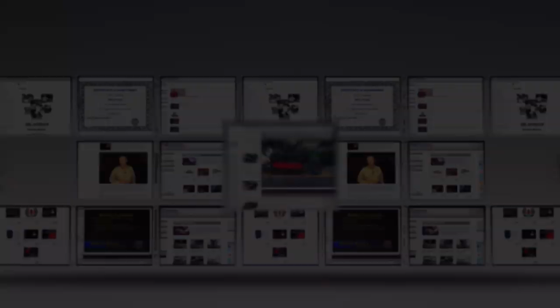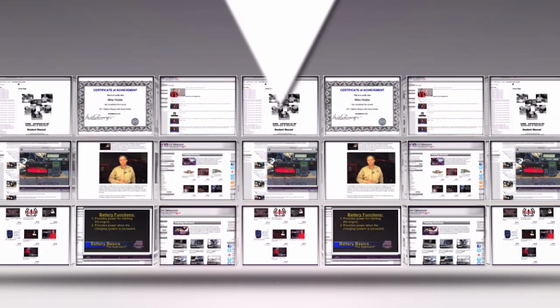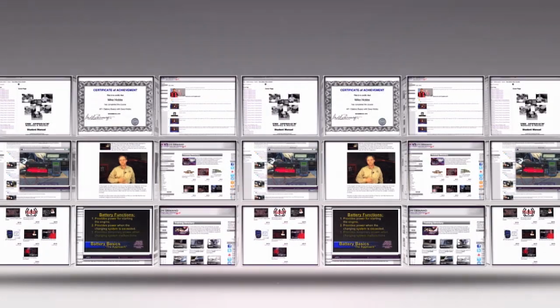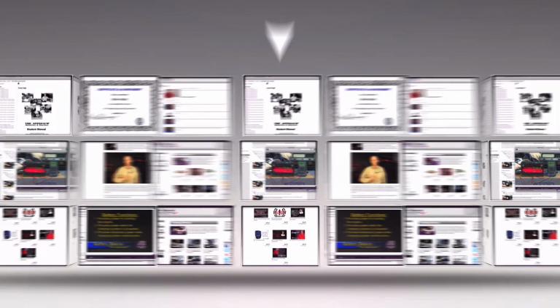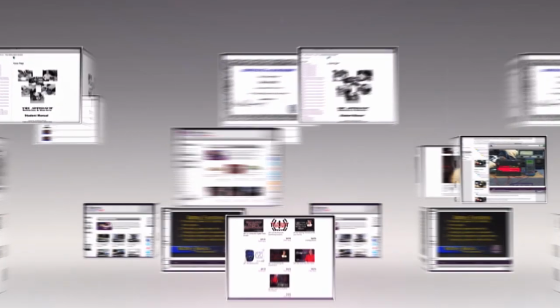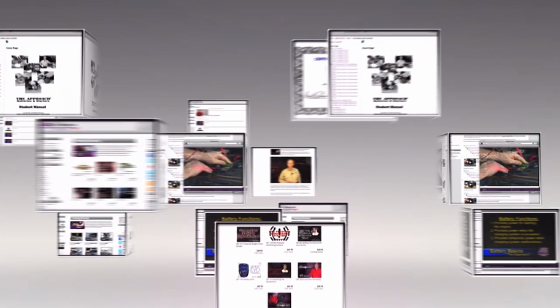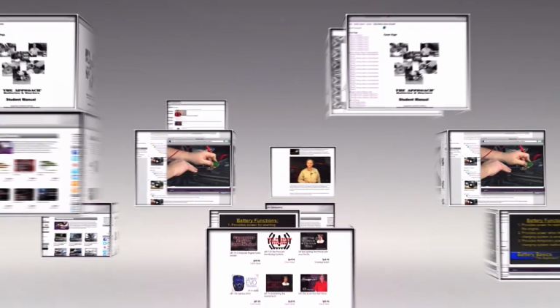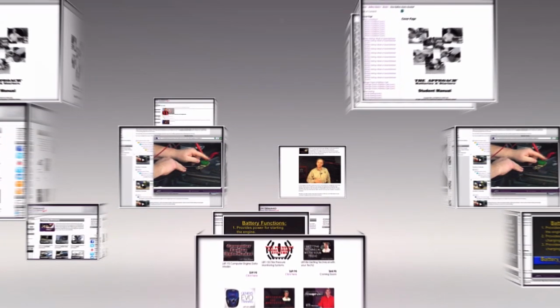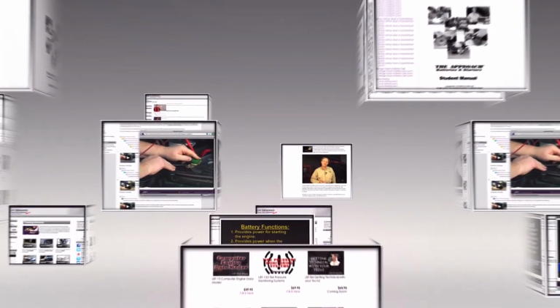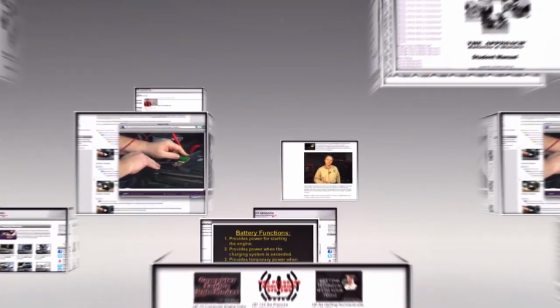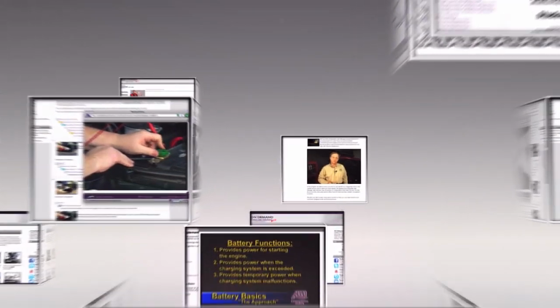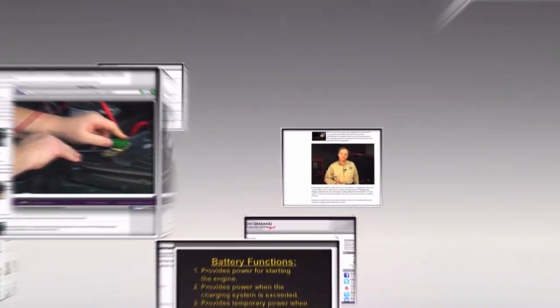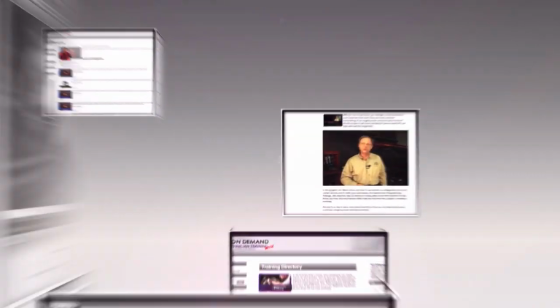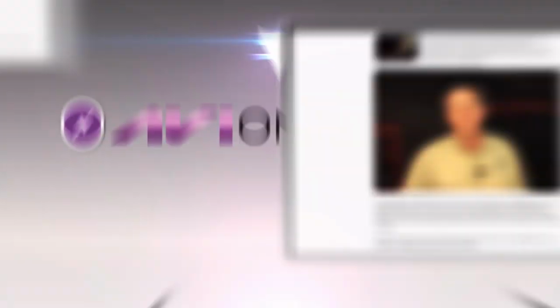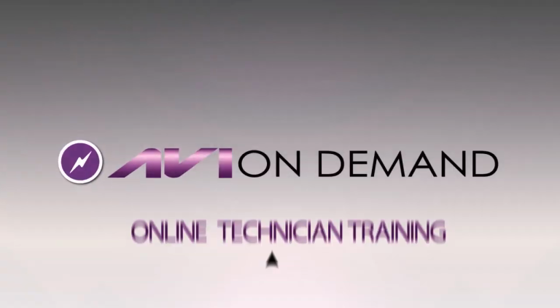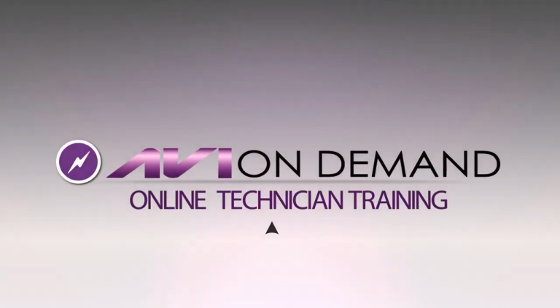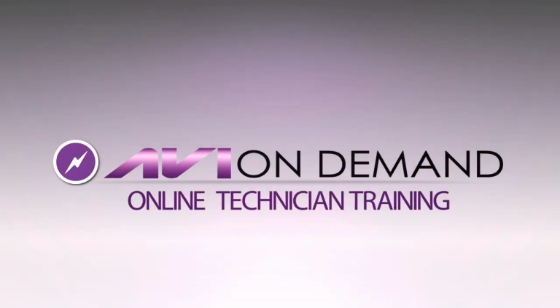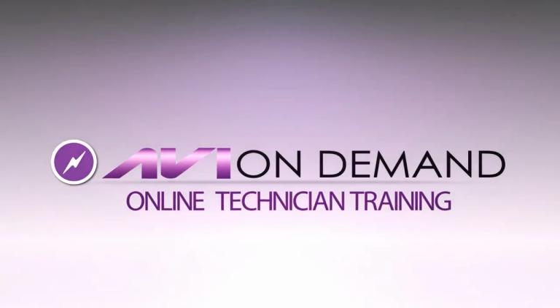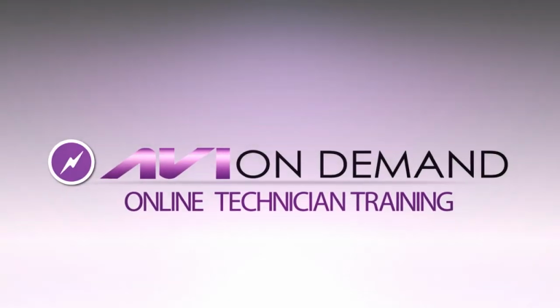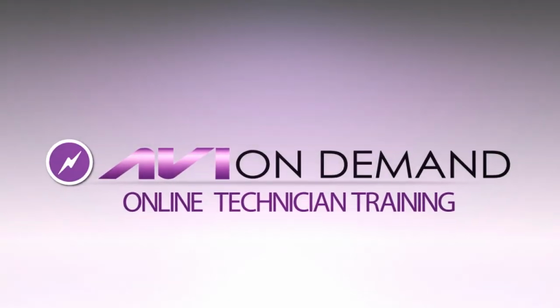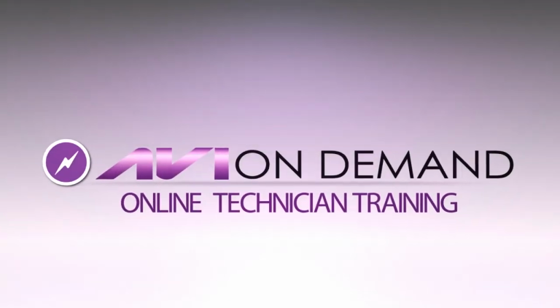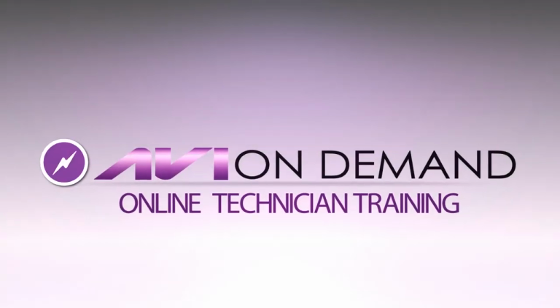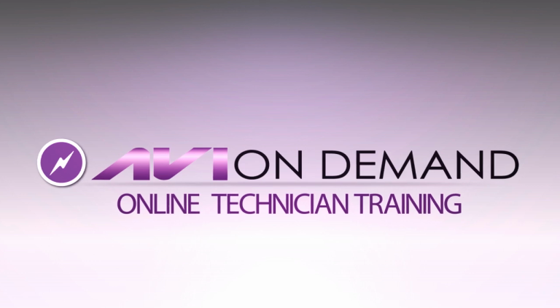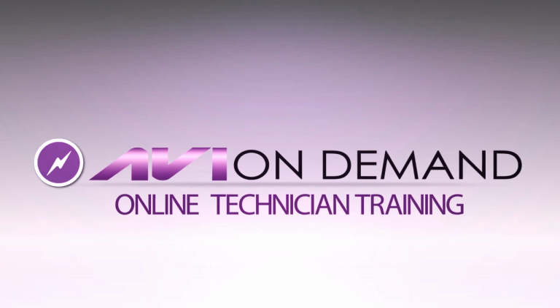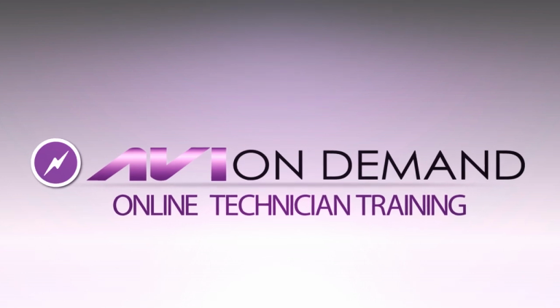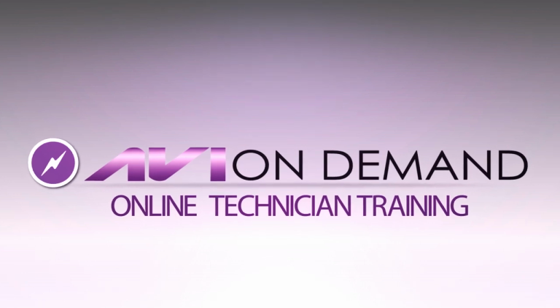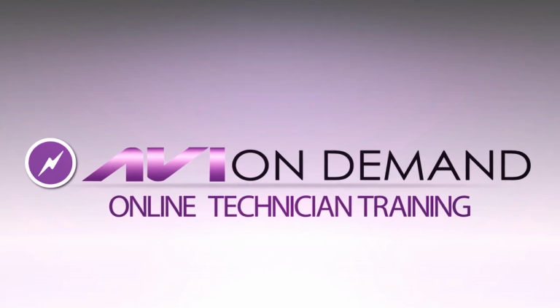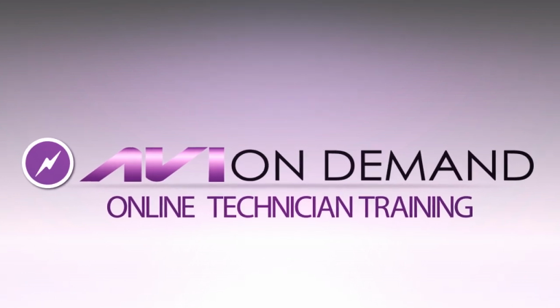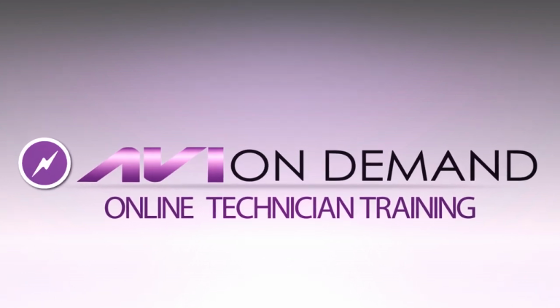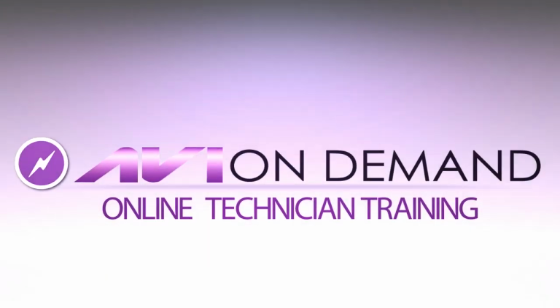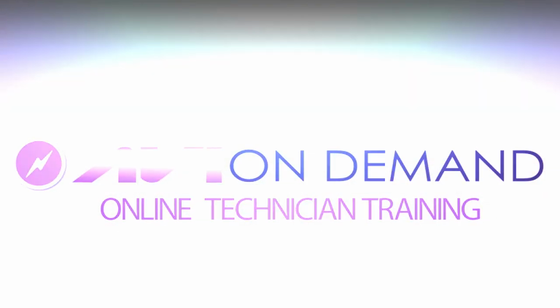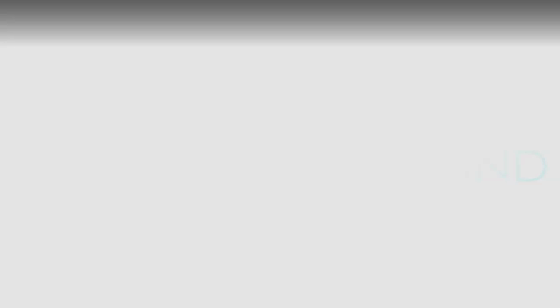AVI-on-demand.com. Automotive training you can receive anywhere, anytime. Your online training starts here.